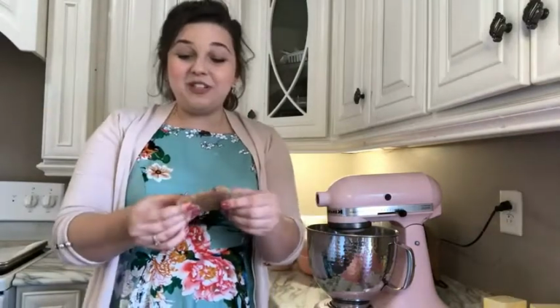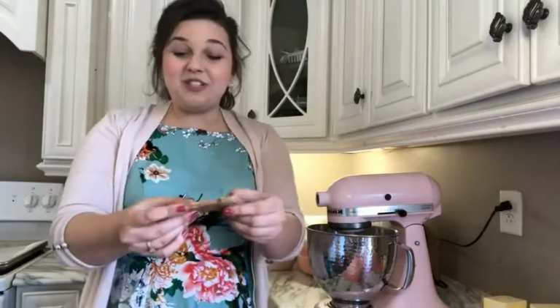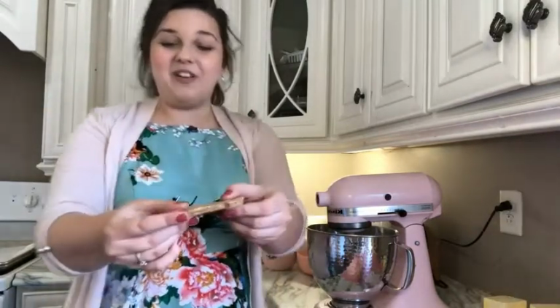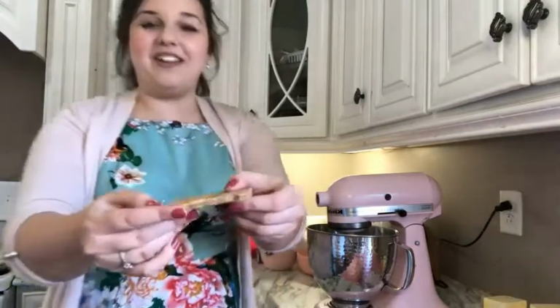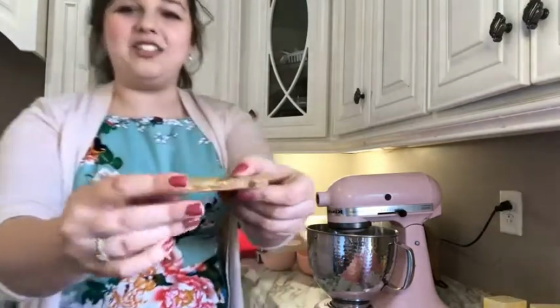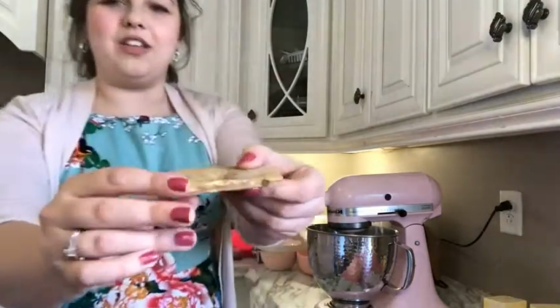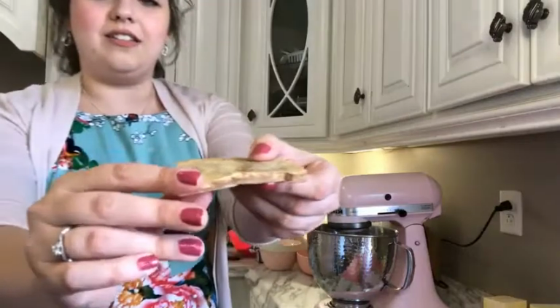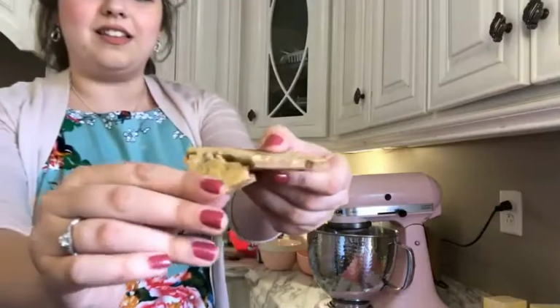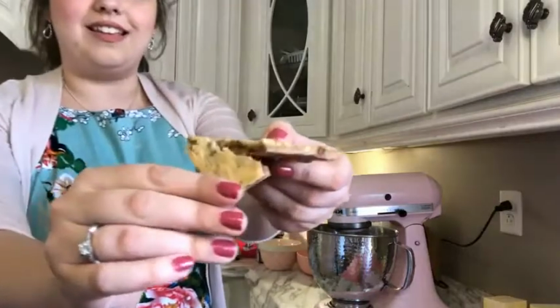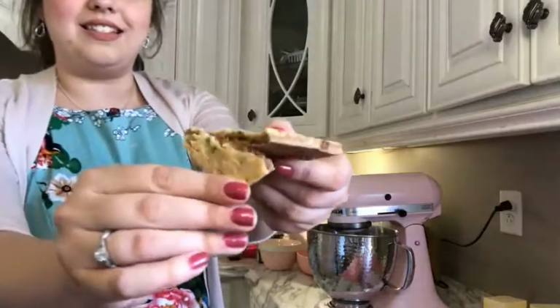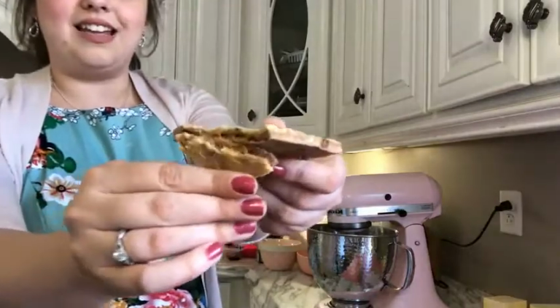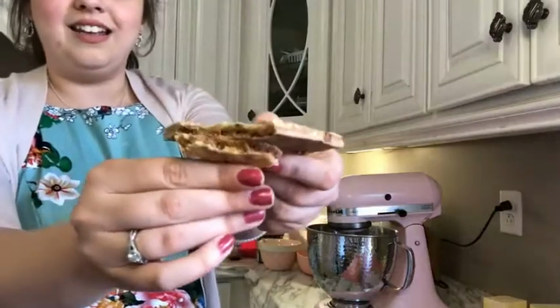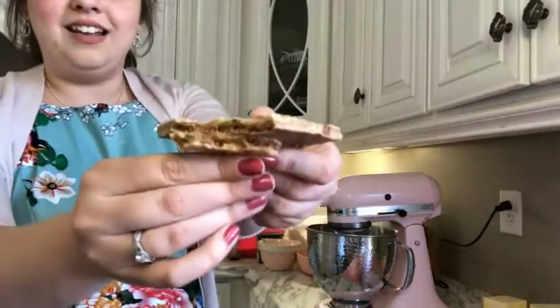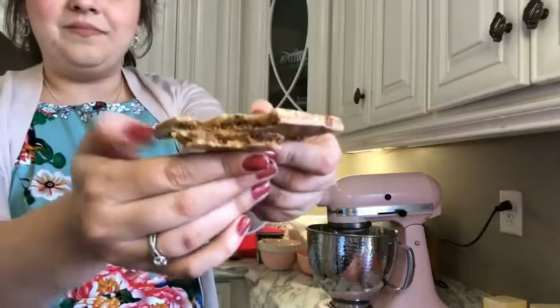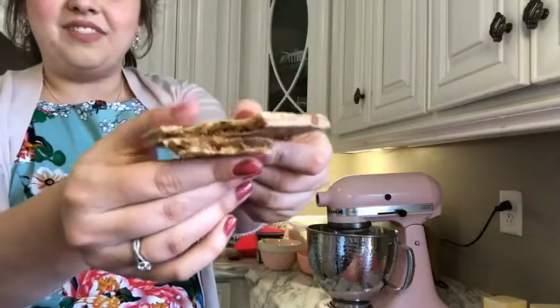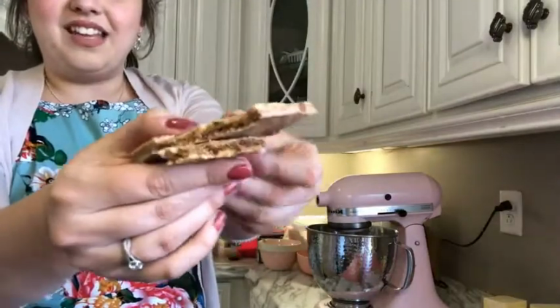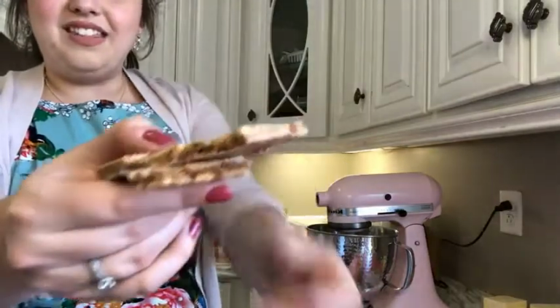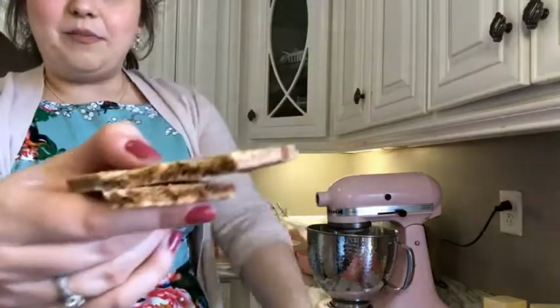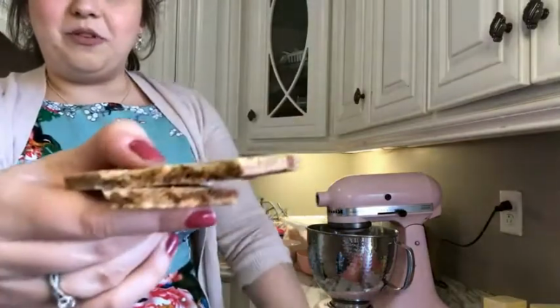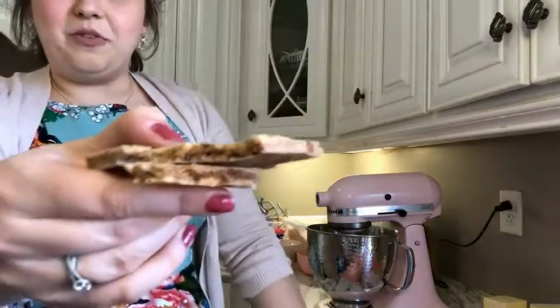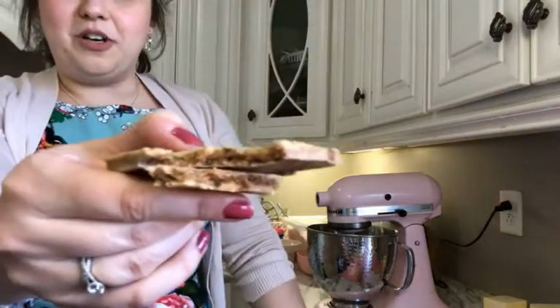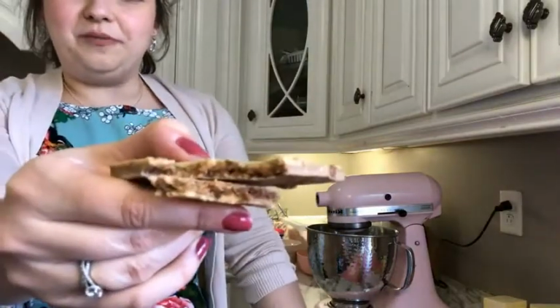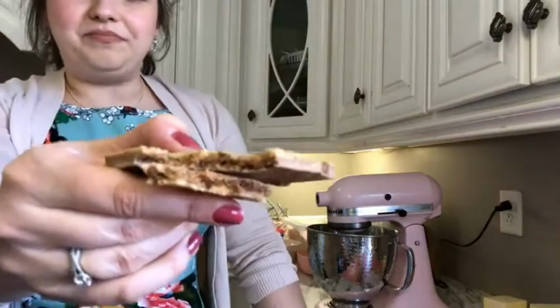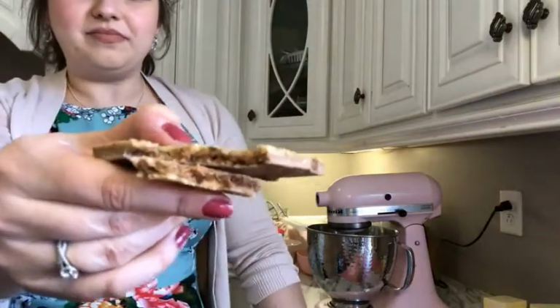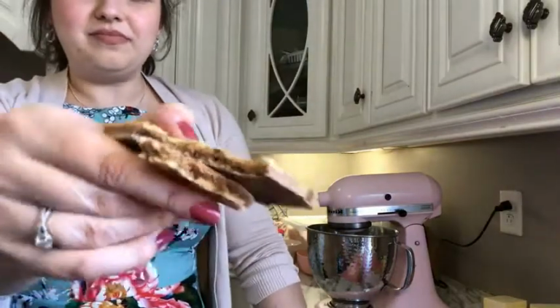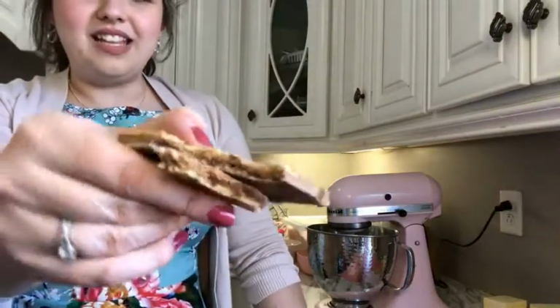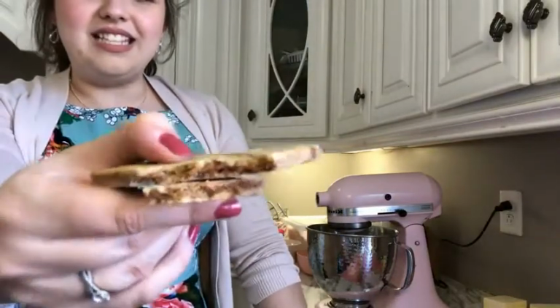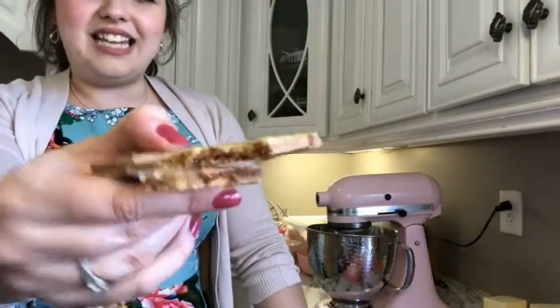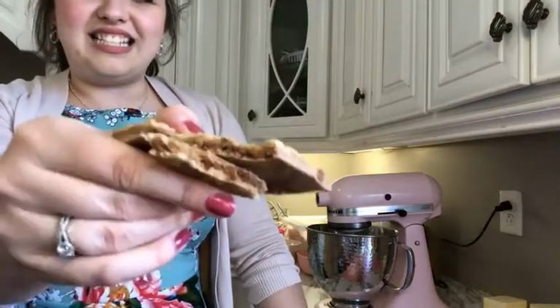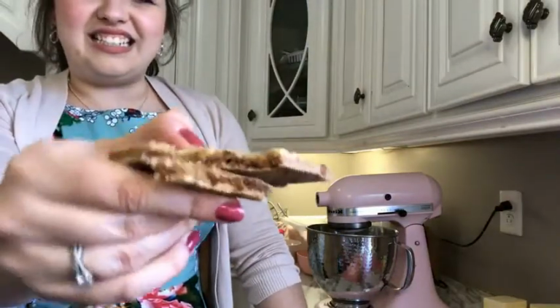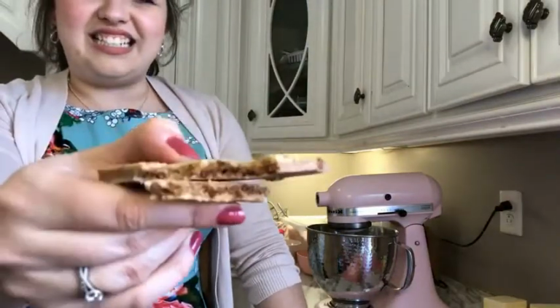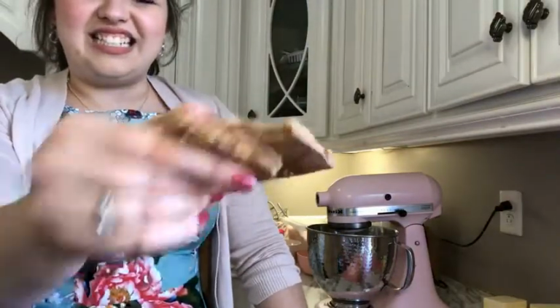I'm going to show y'all how this cookie looks on the inside. Isn't that beautiful y'all? These taste delicious.